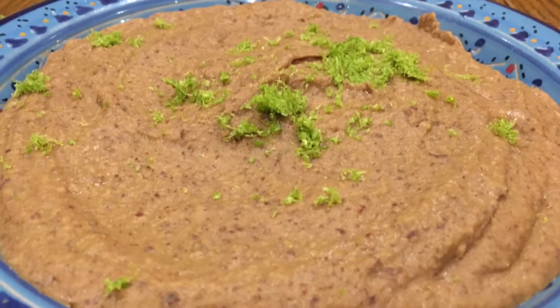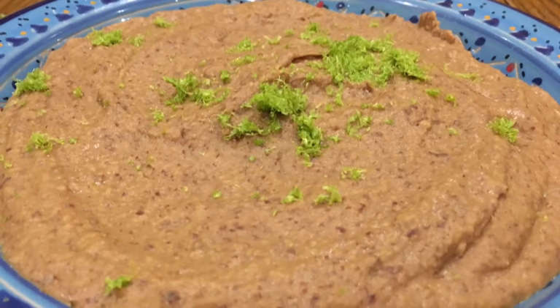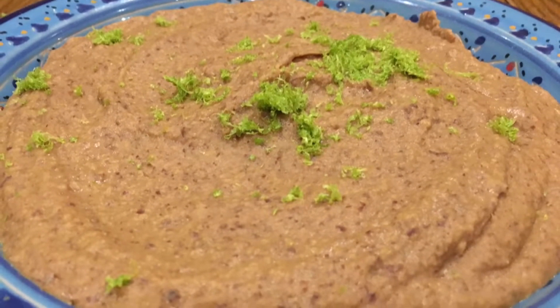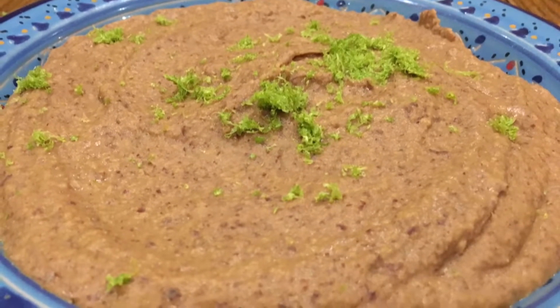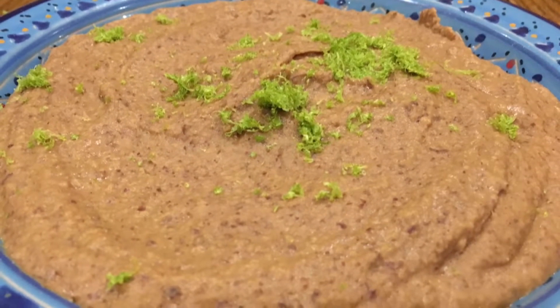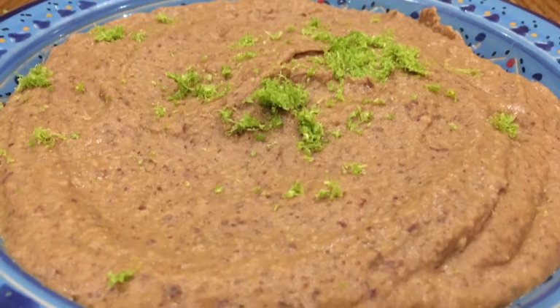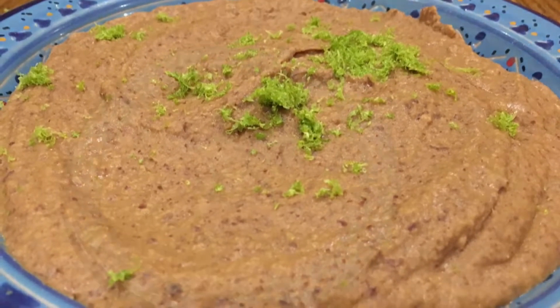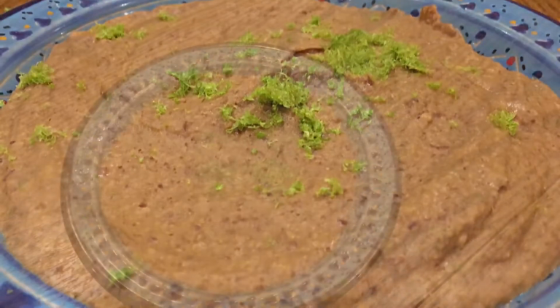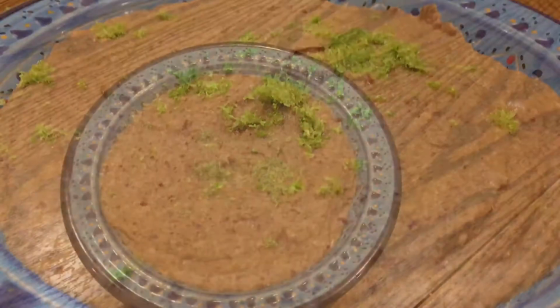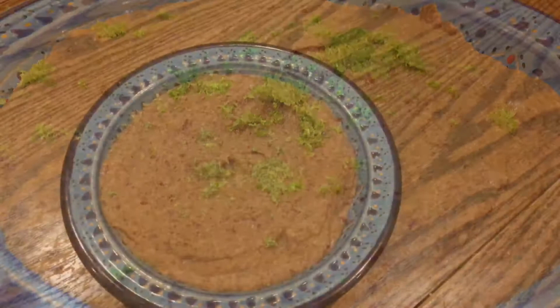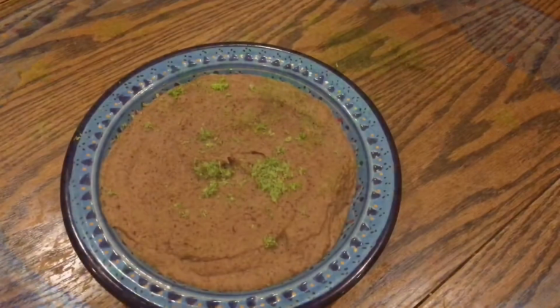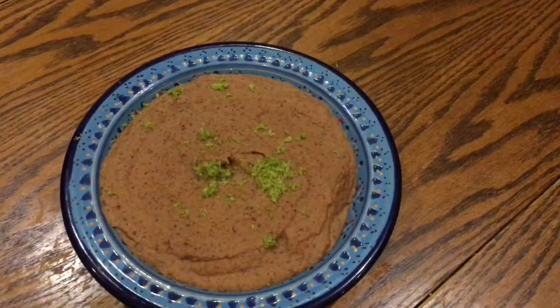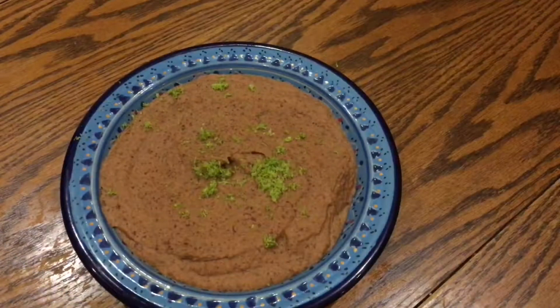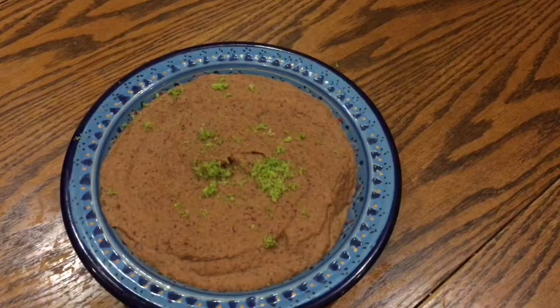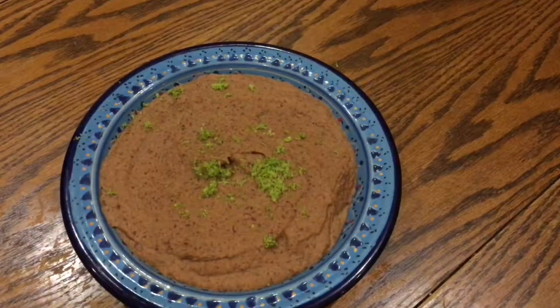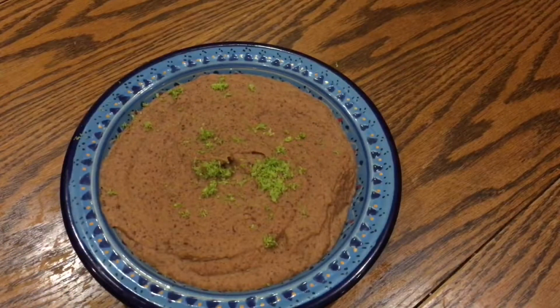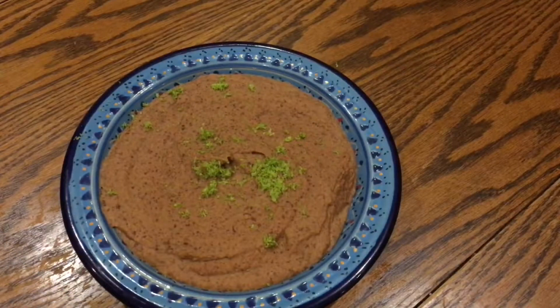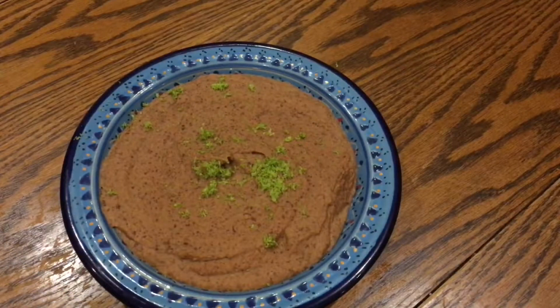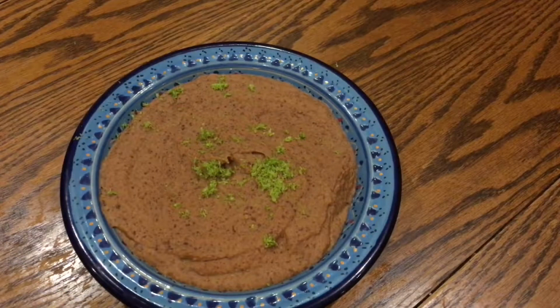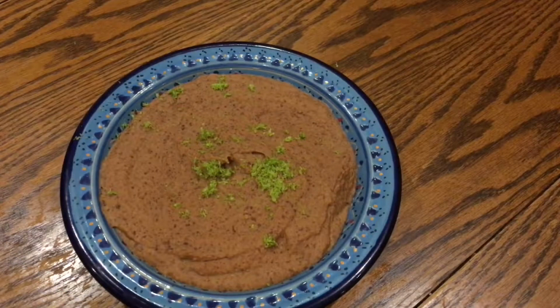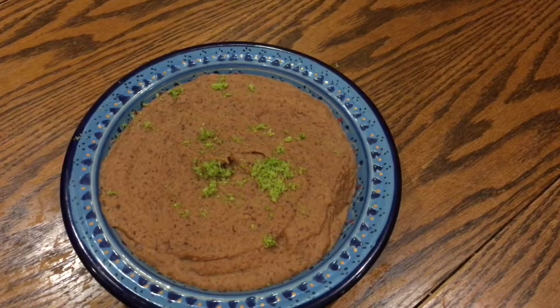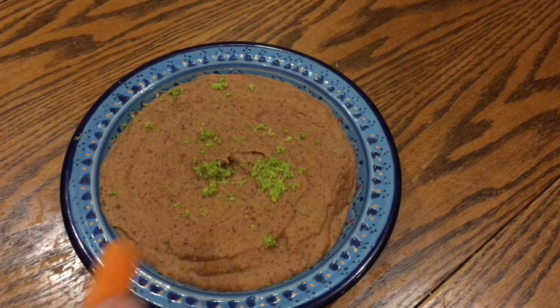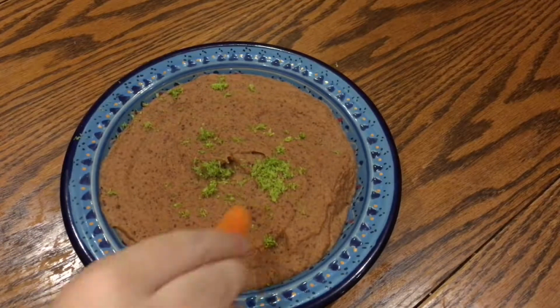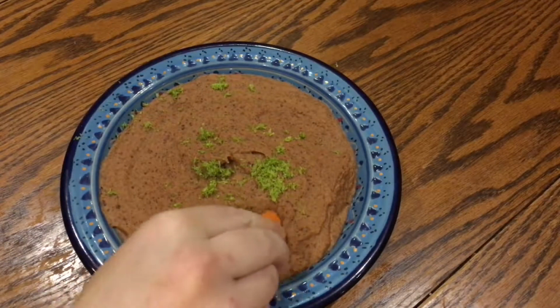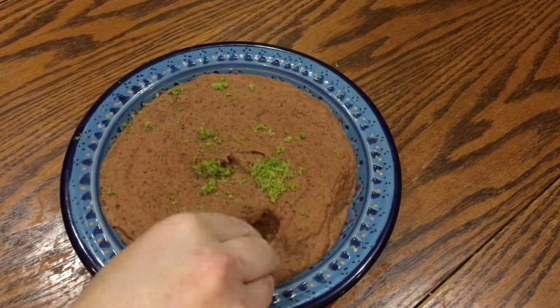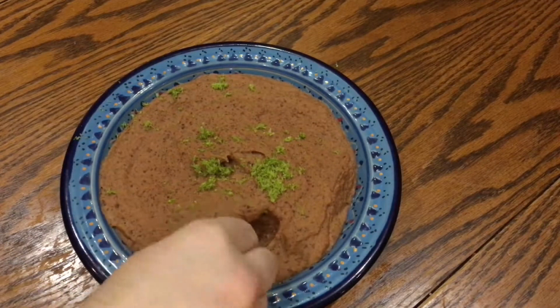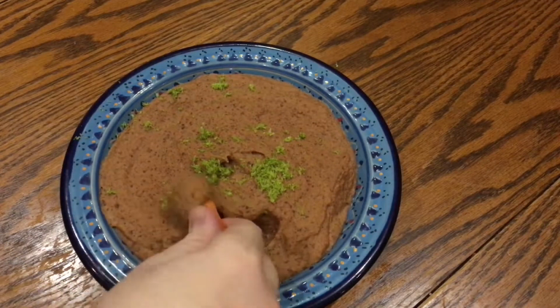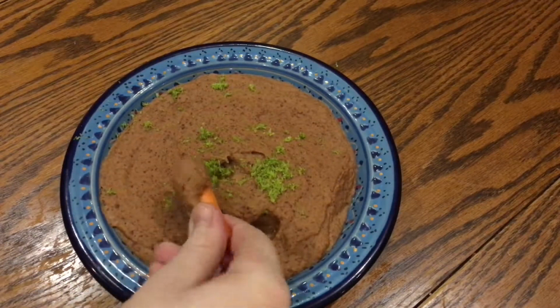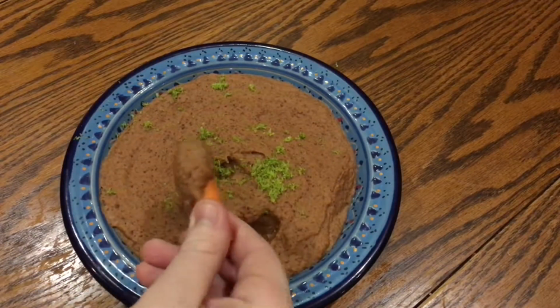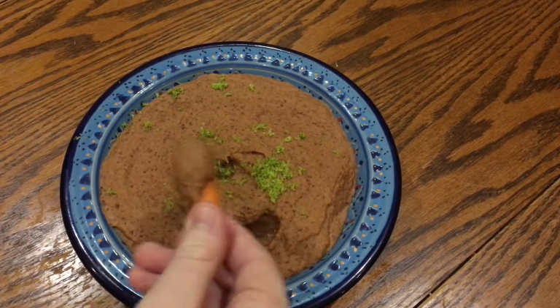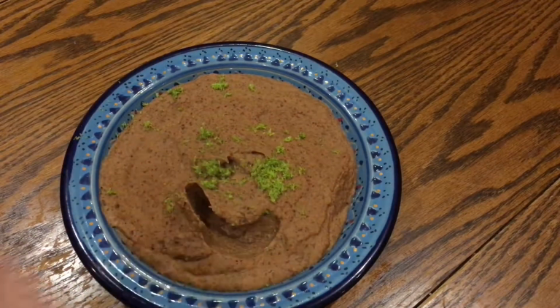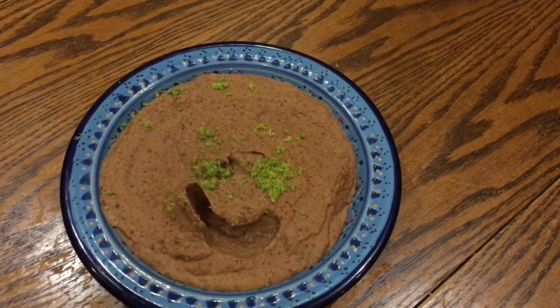I love it with just some raw carrots dipped into it, but it's also really good with some flatbreads or in sandwiches.